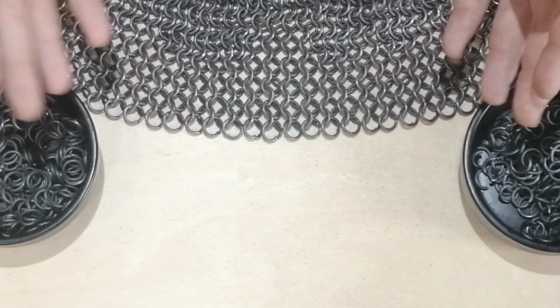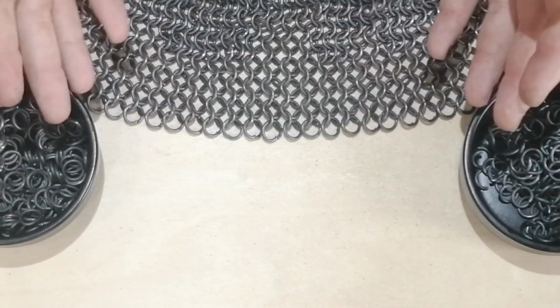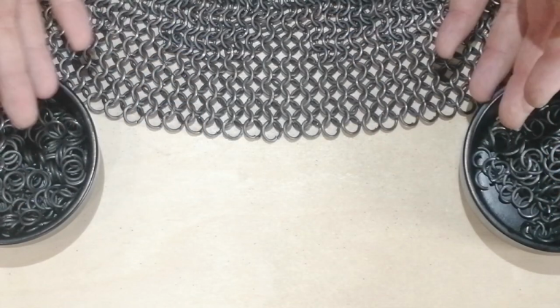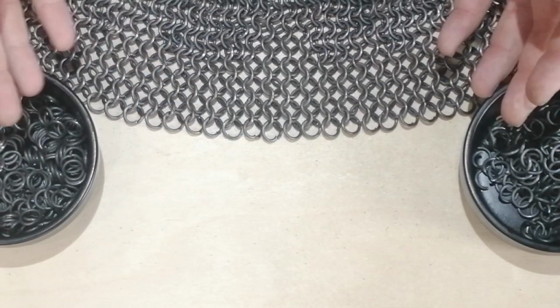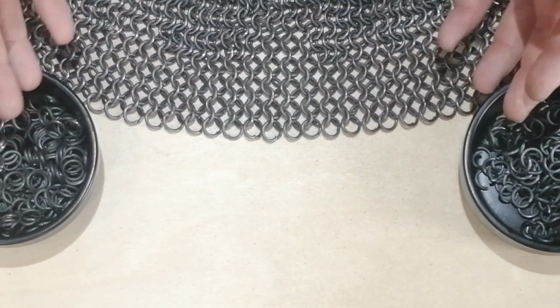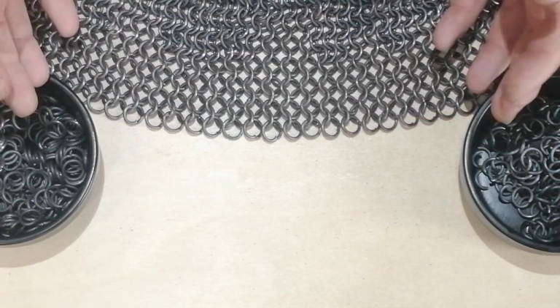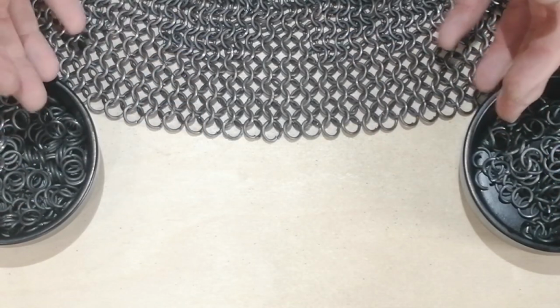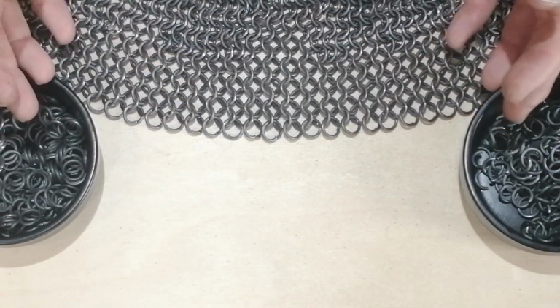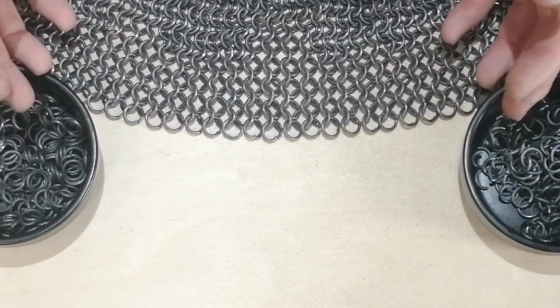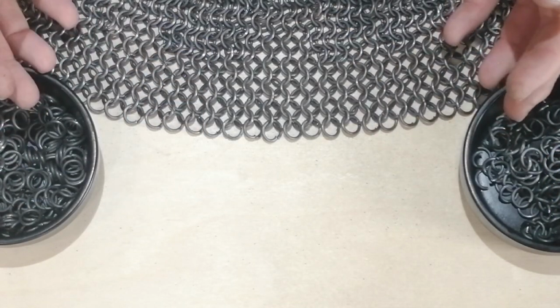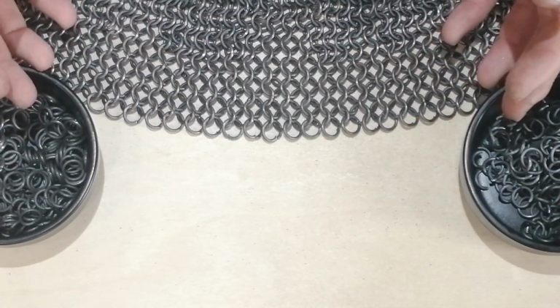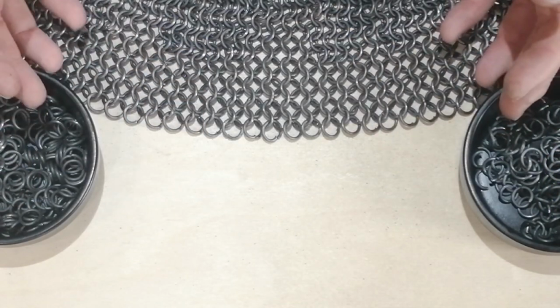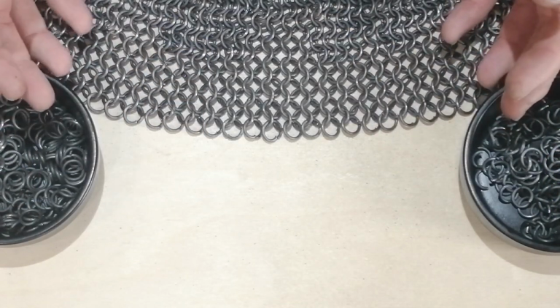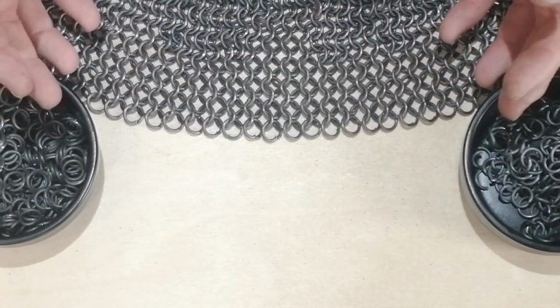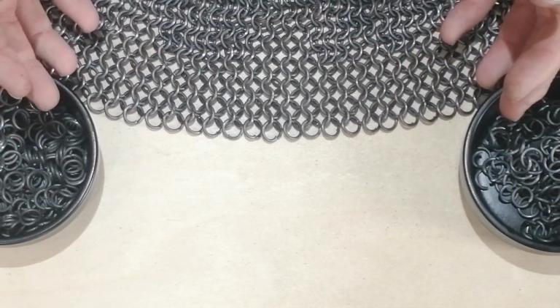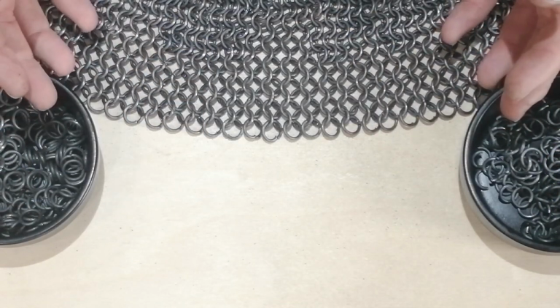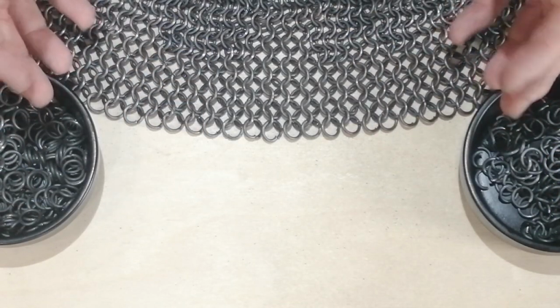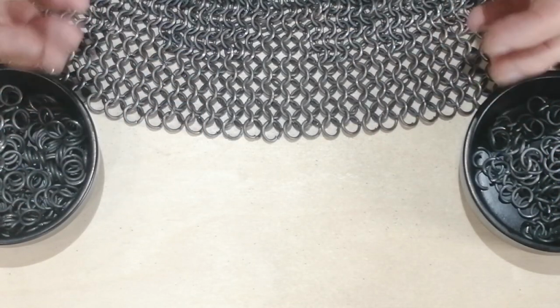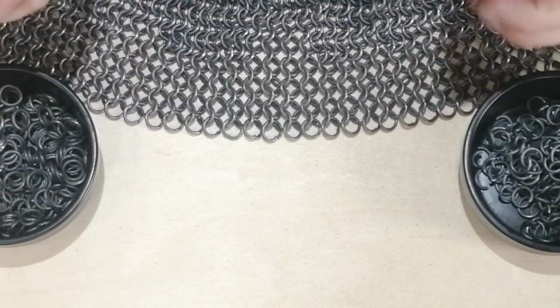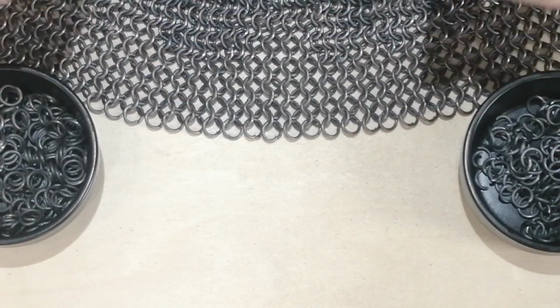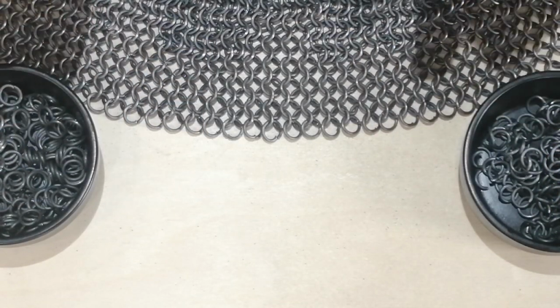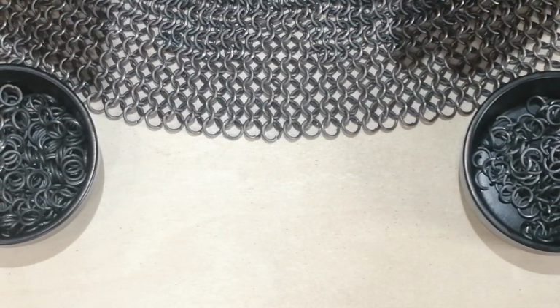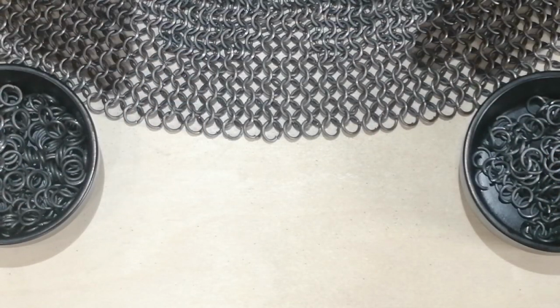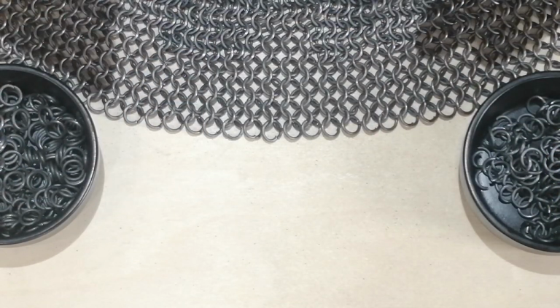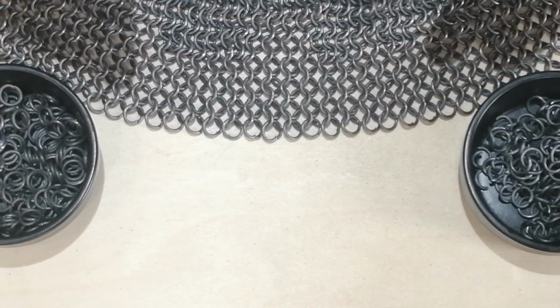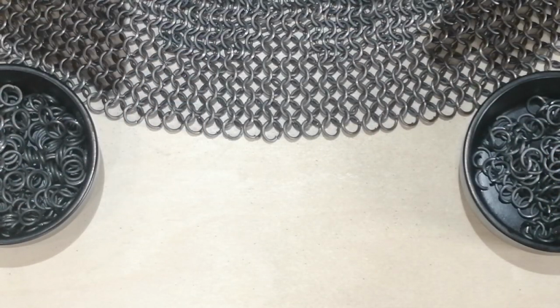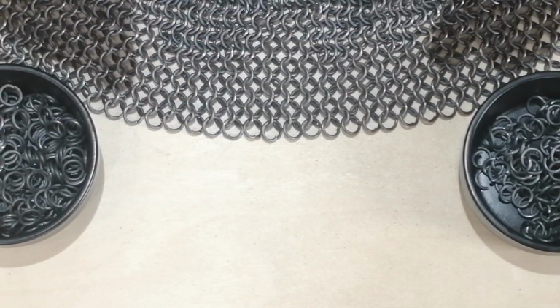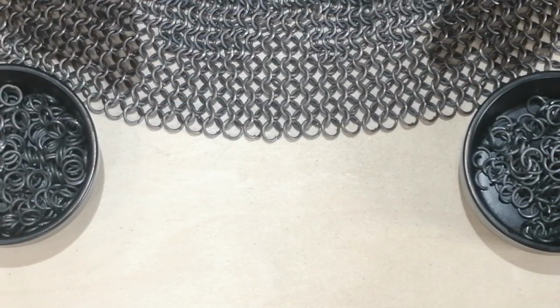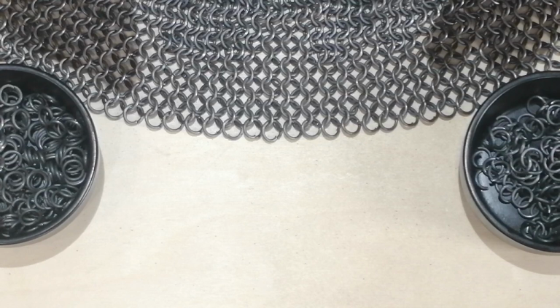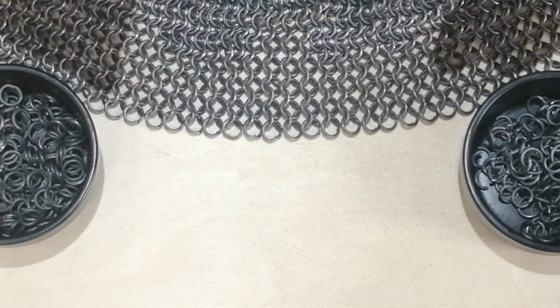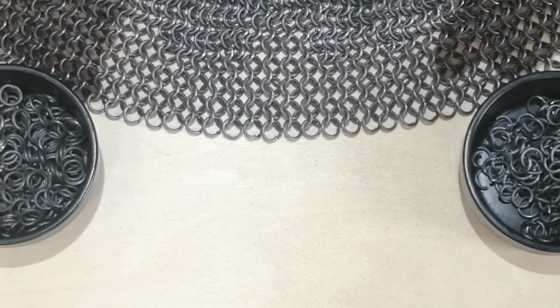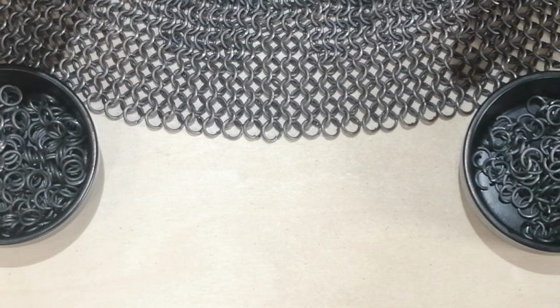Greetings! It's Matt from the Armchair Armoury again, here with a very quick tutorial this time.